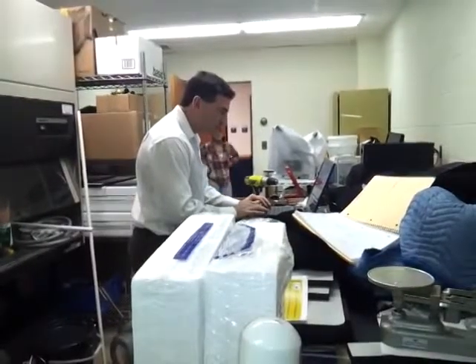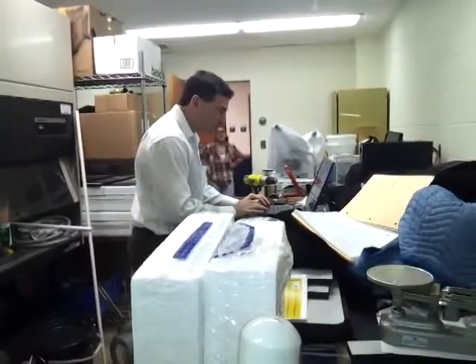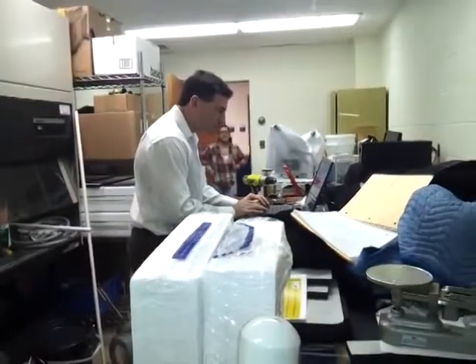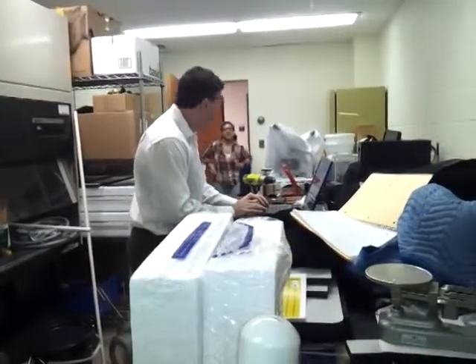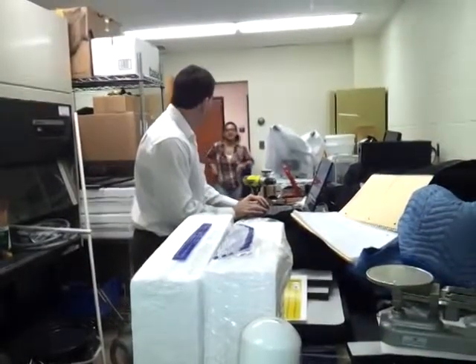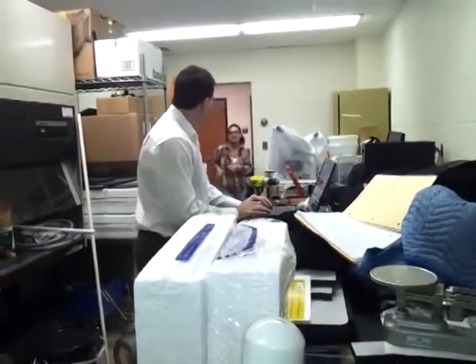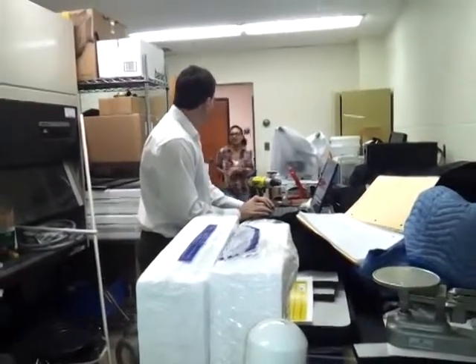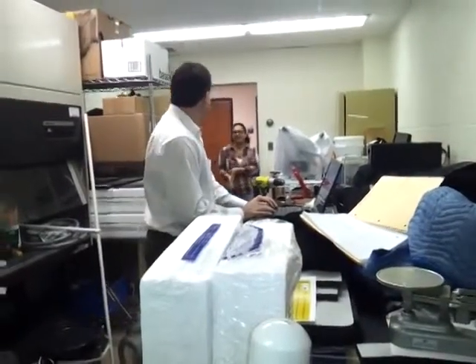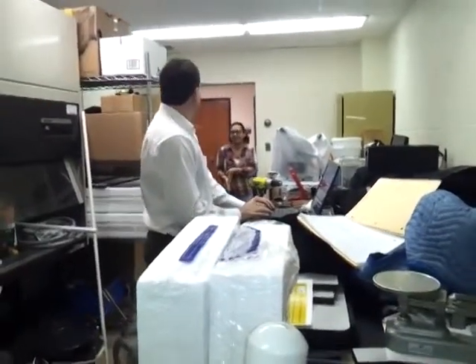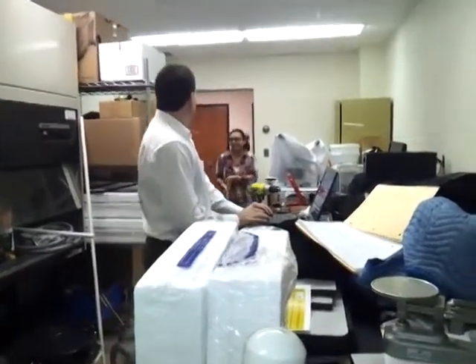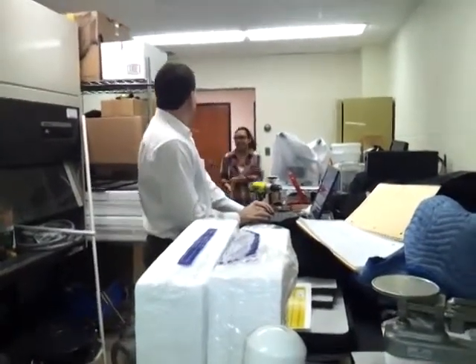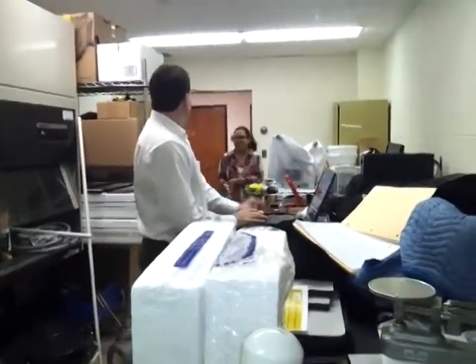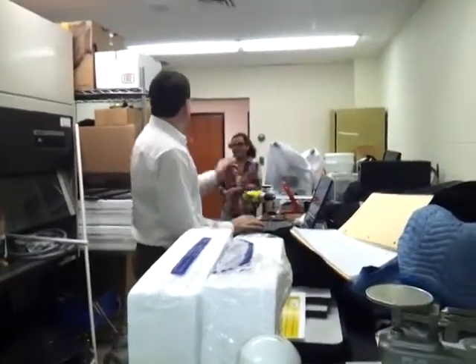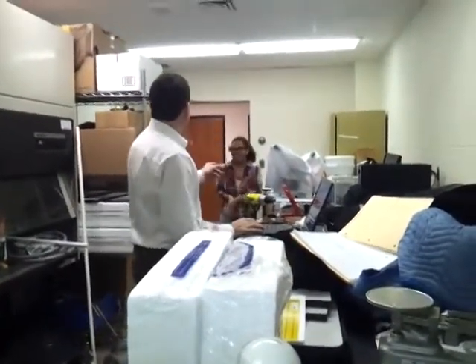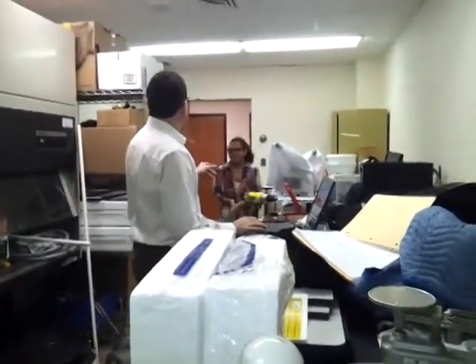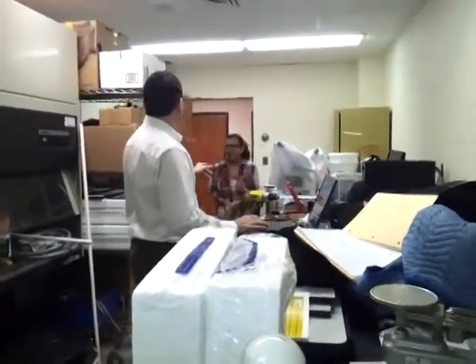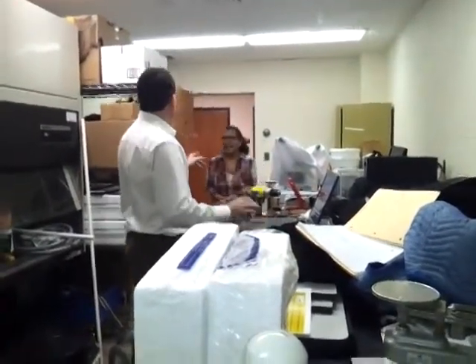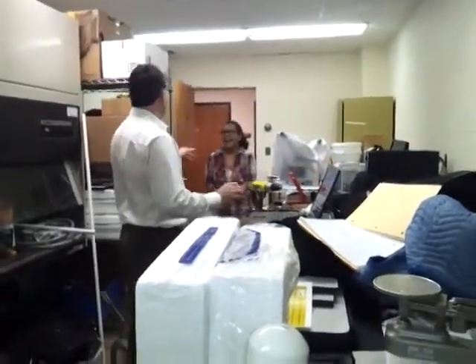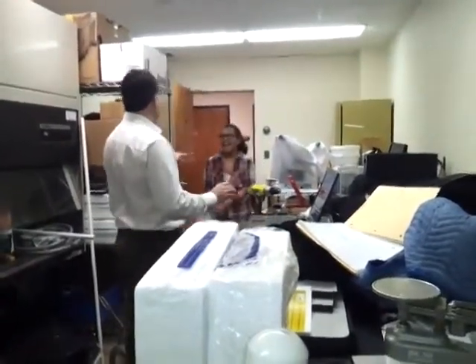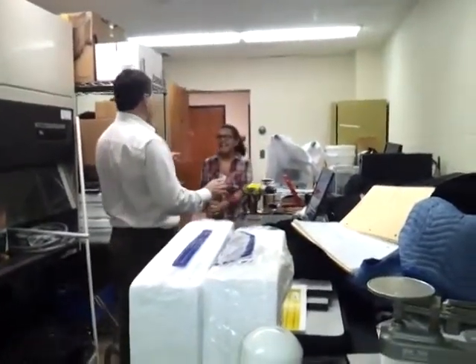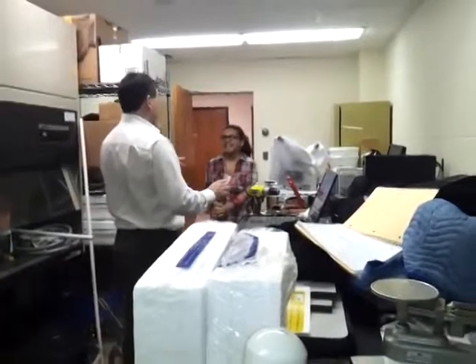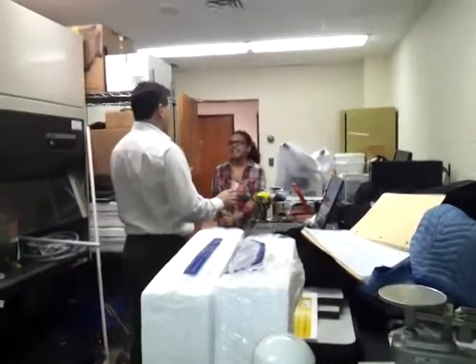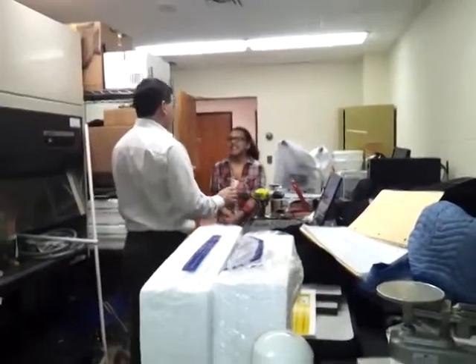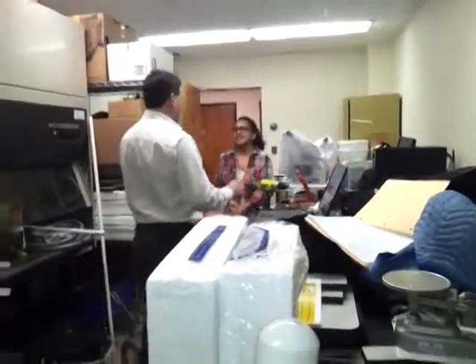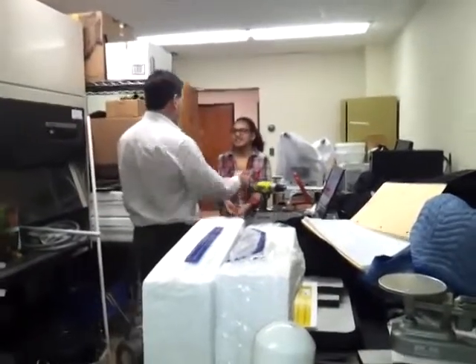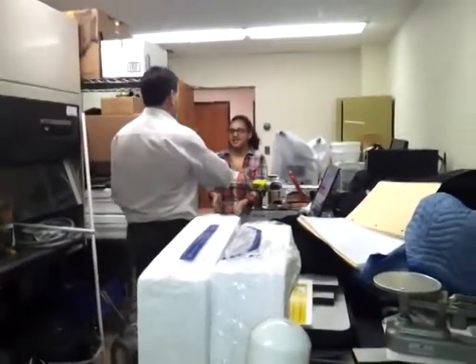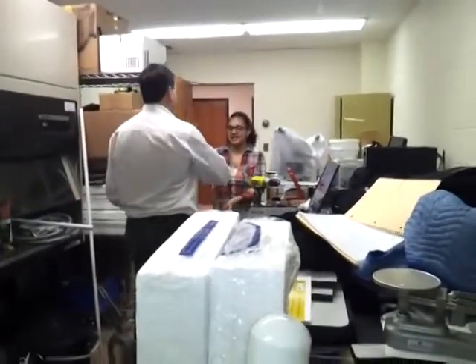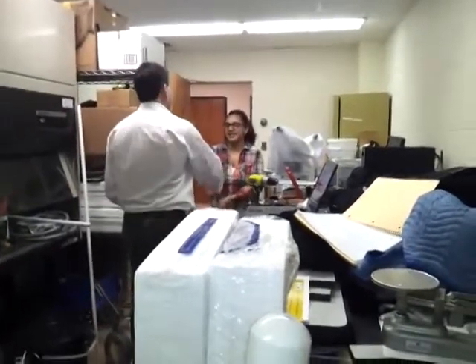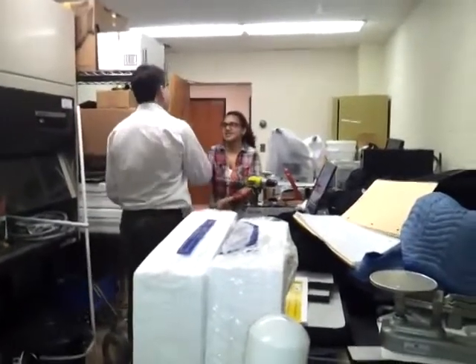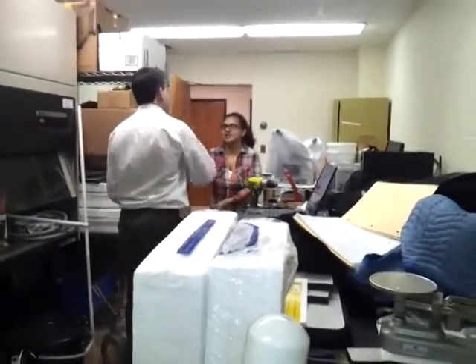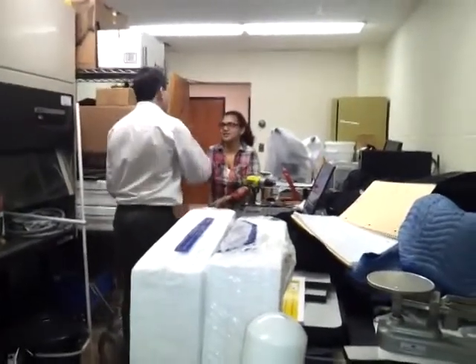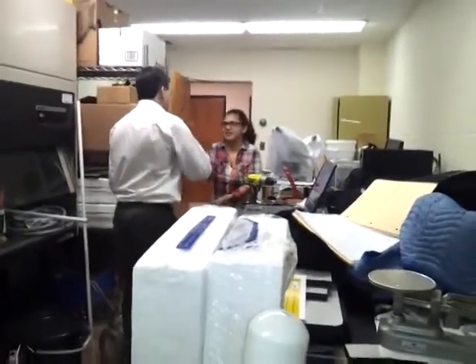Hello, I'm looking for Dr. Payne. Yes, you must be Swimmy. Yes, I received your email.